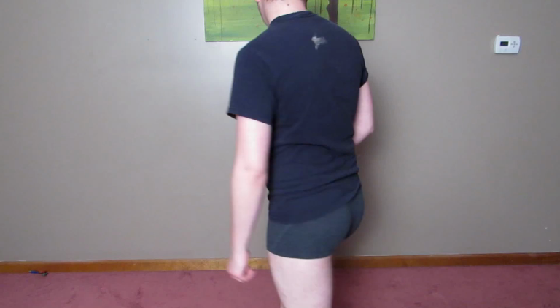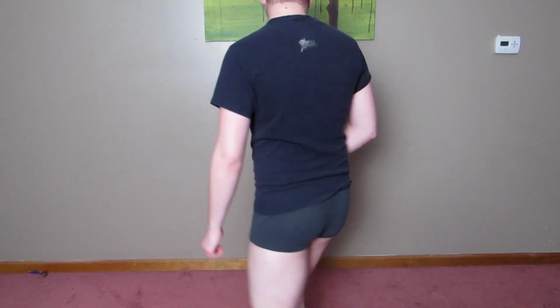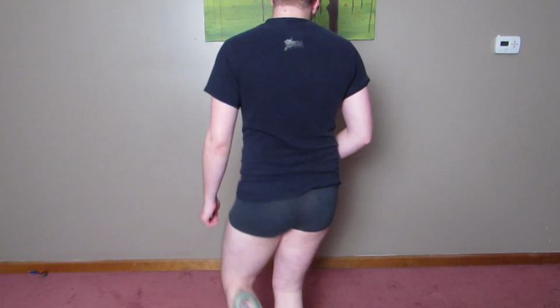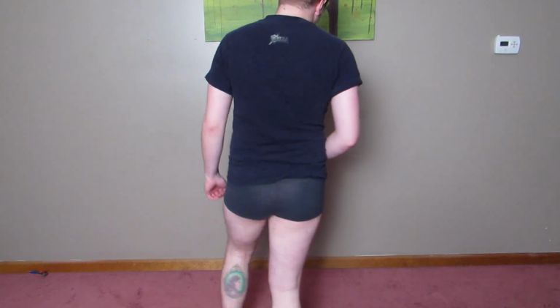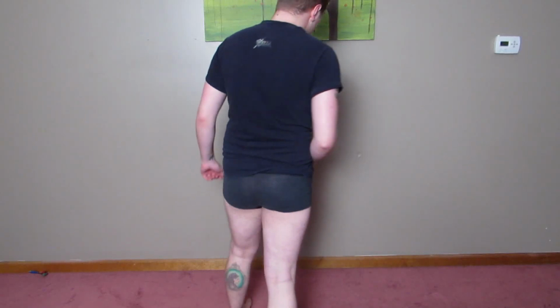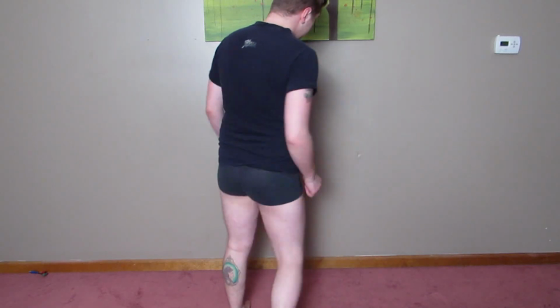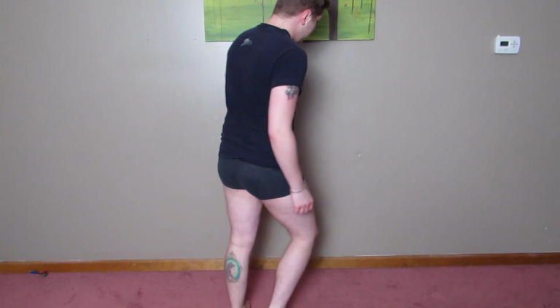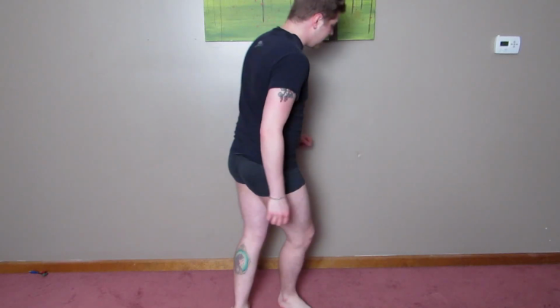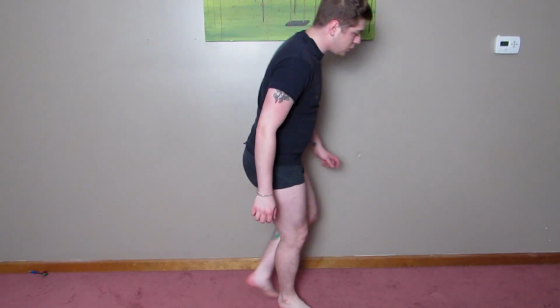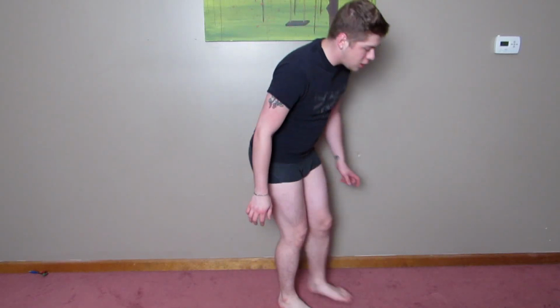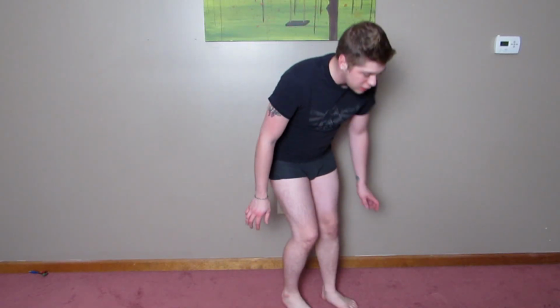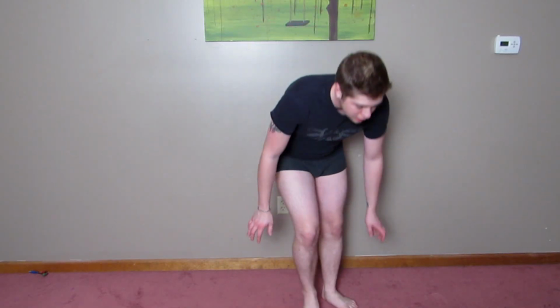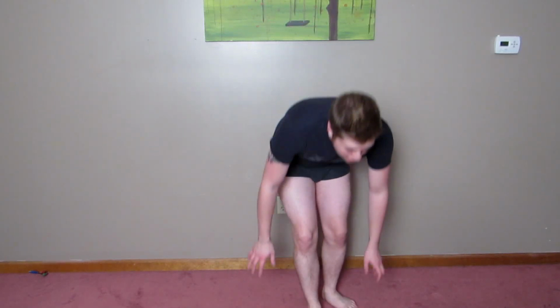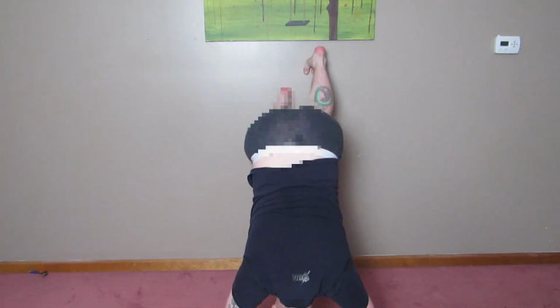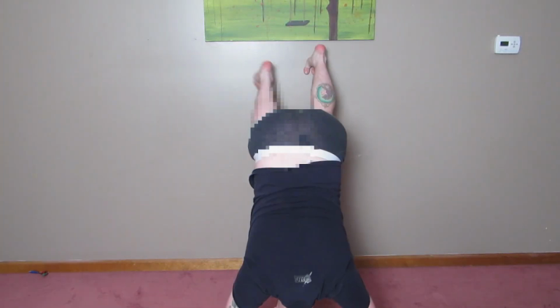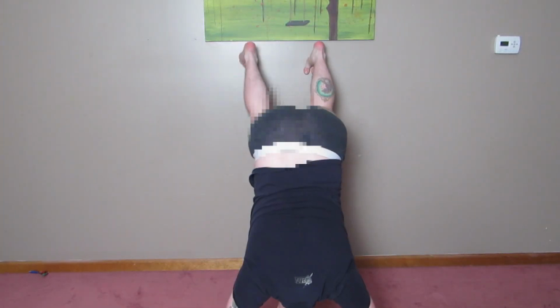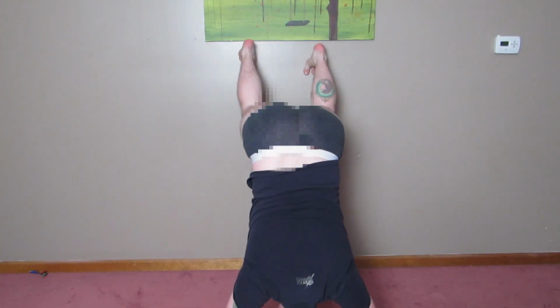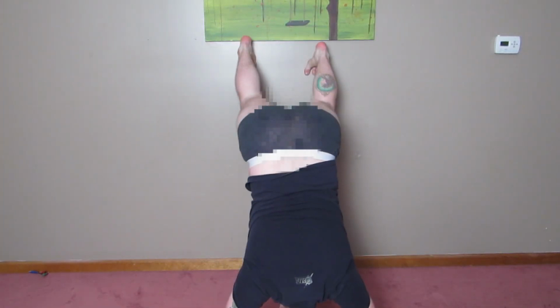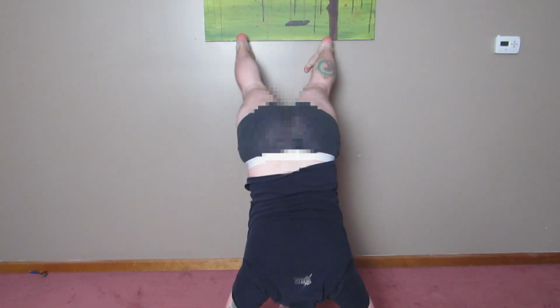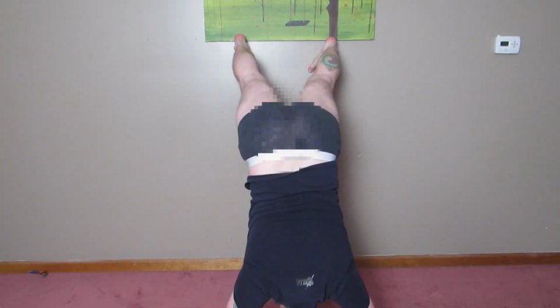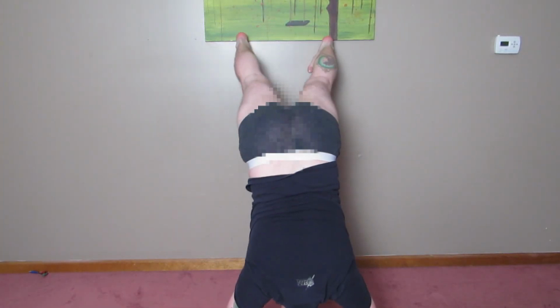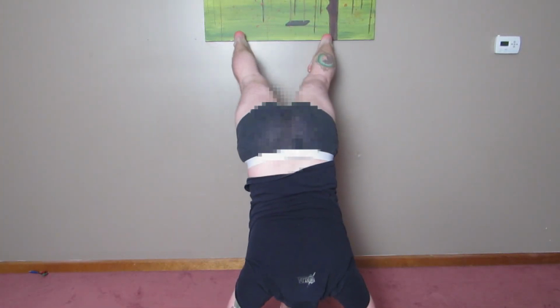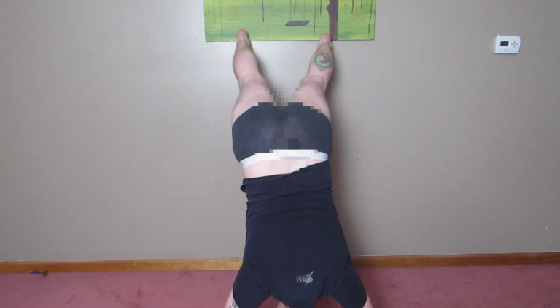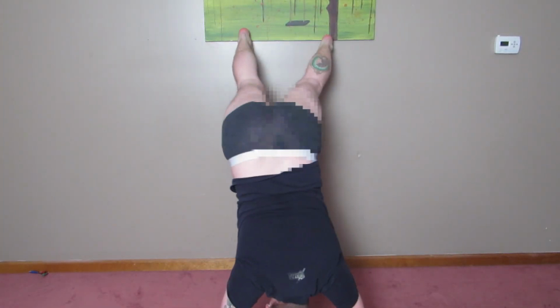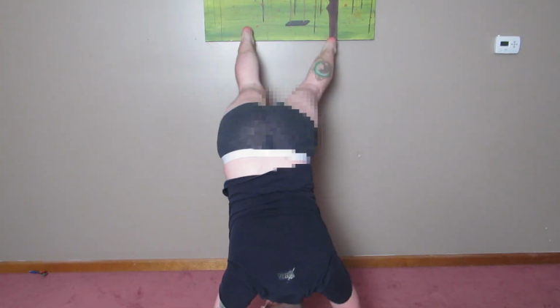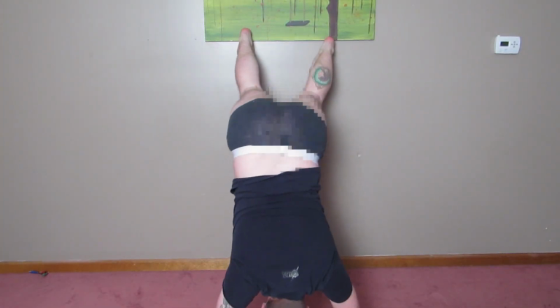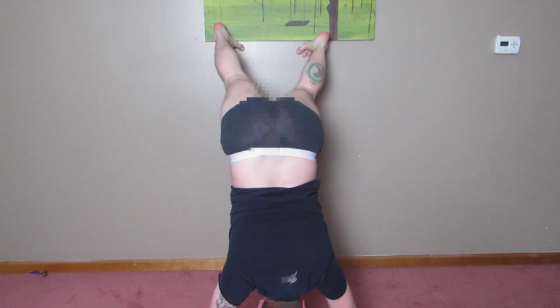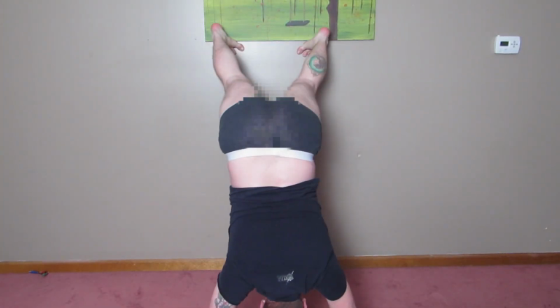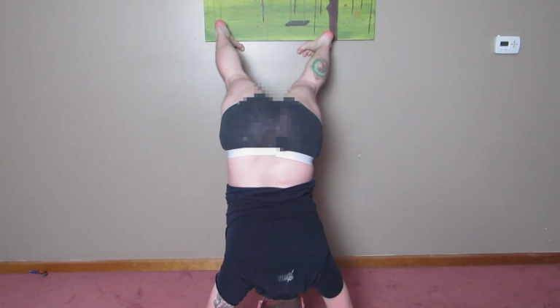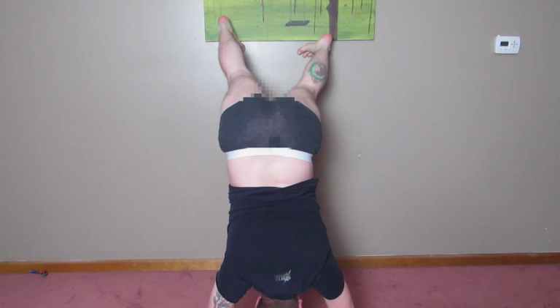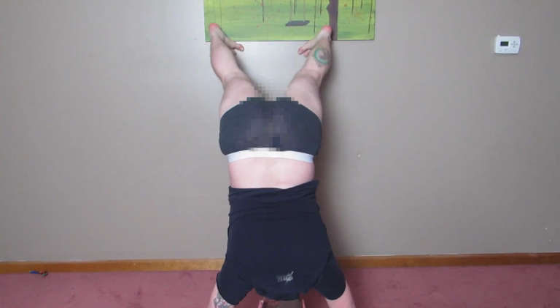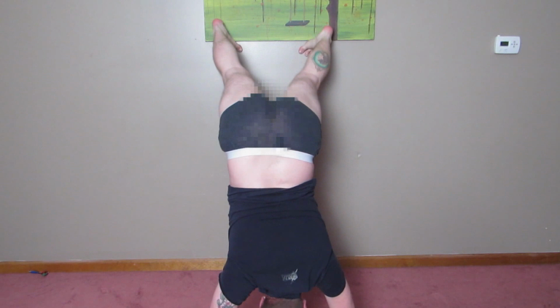How do you even twerk on a wall? This seems dangerous. TWERK IT!